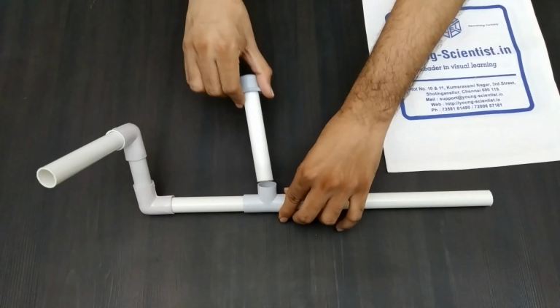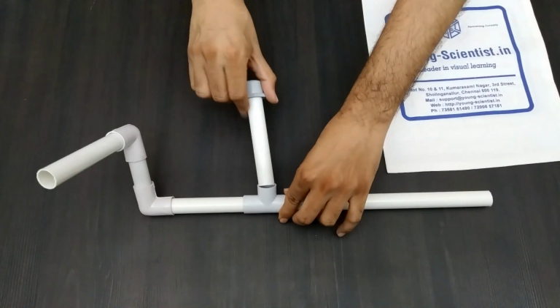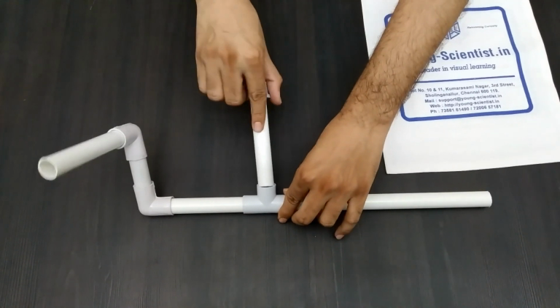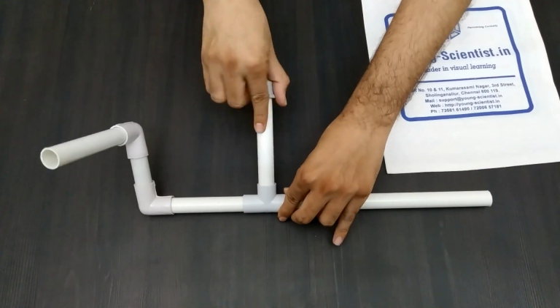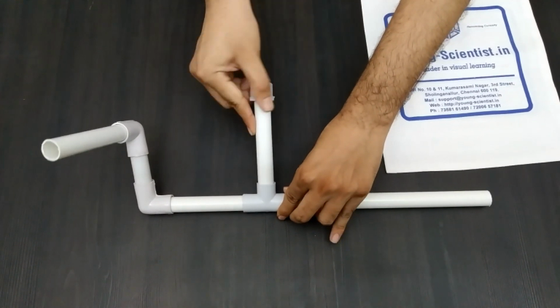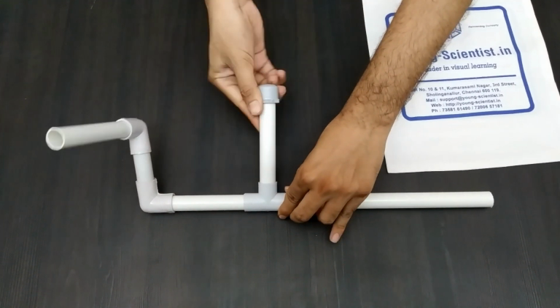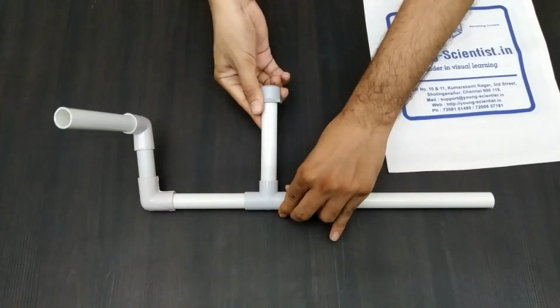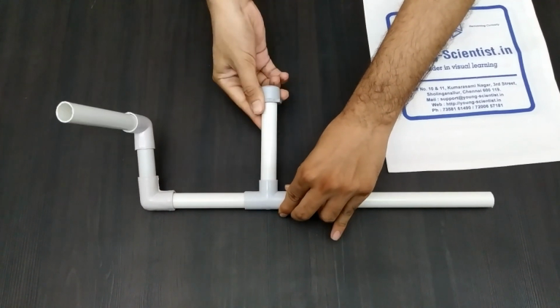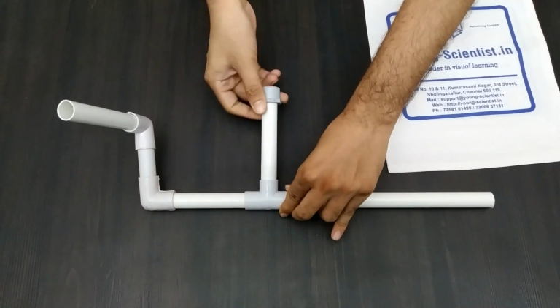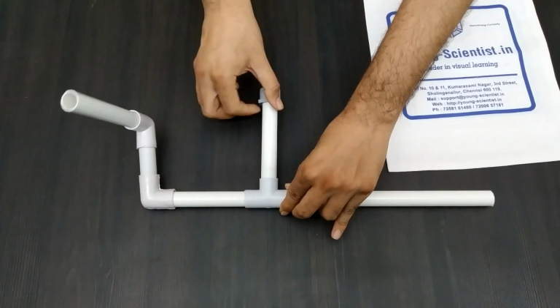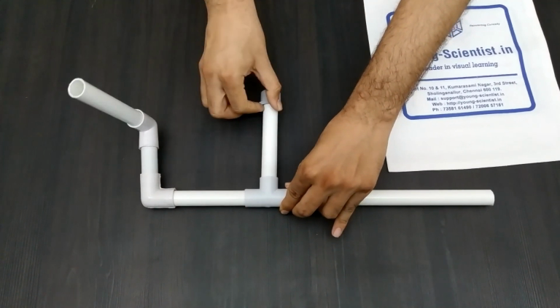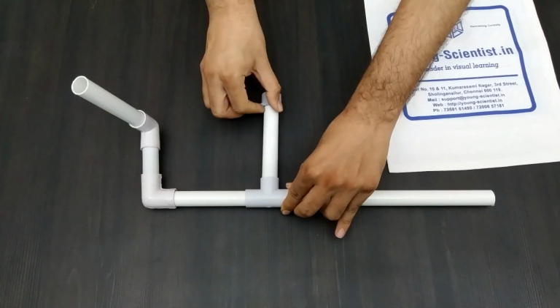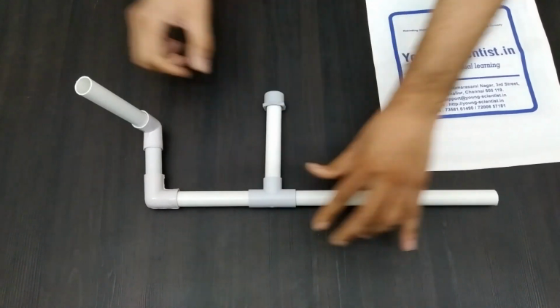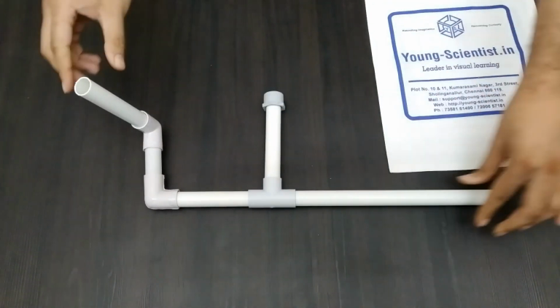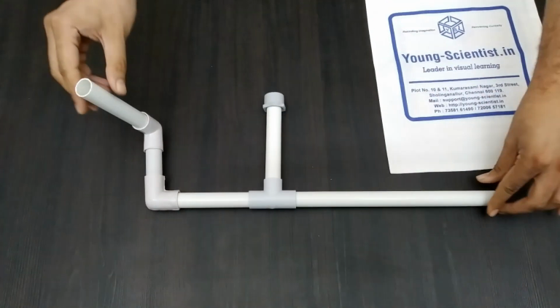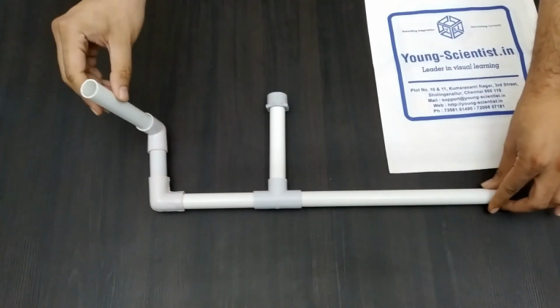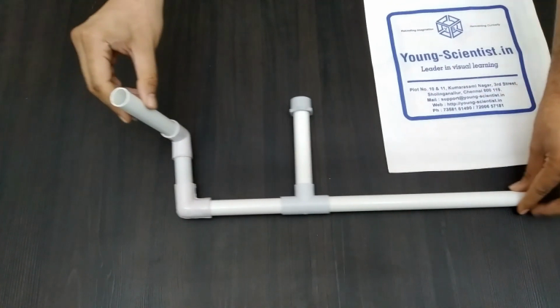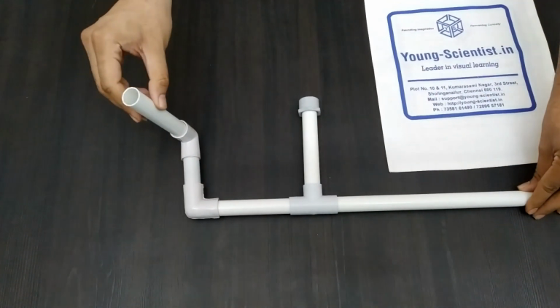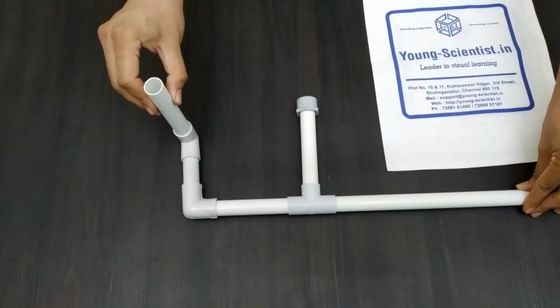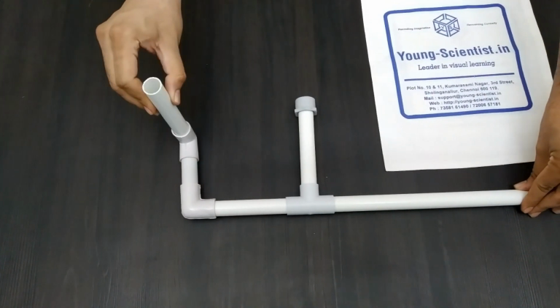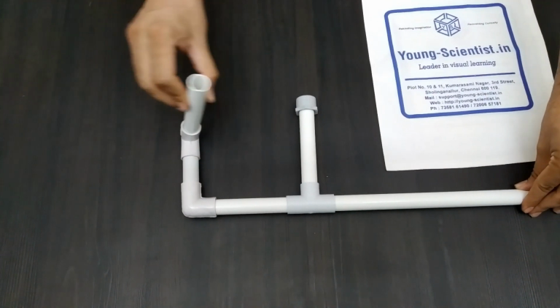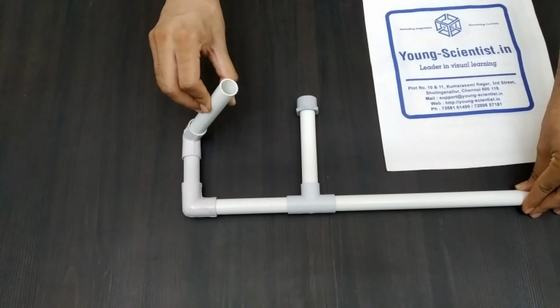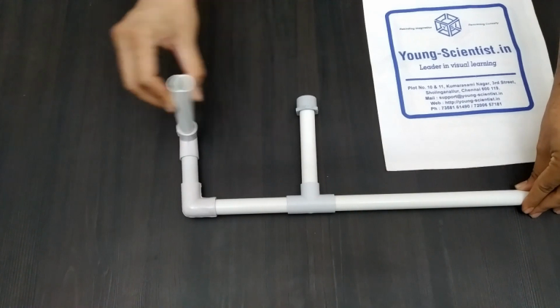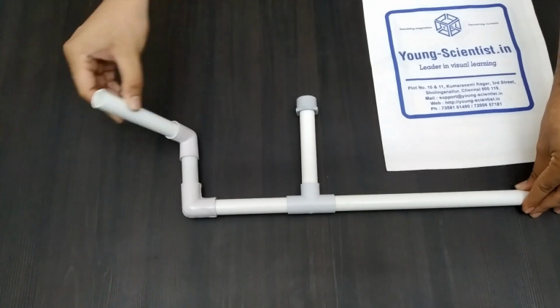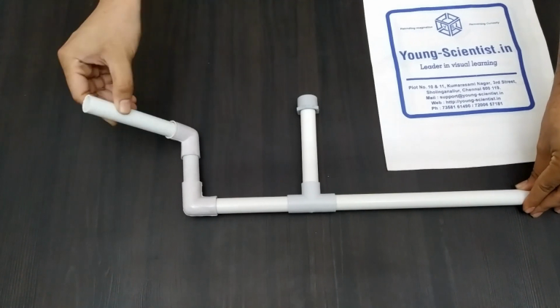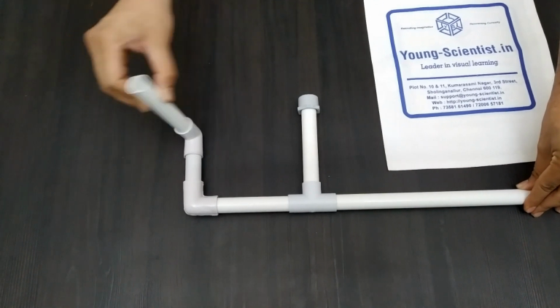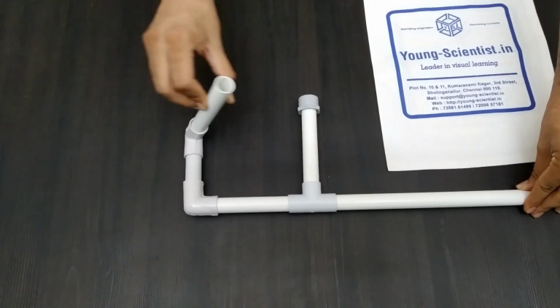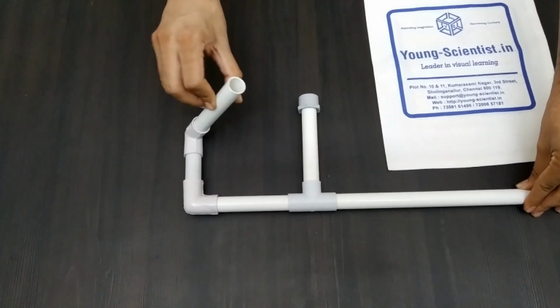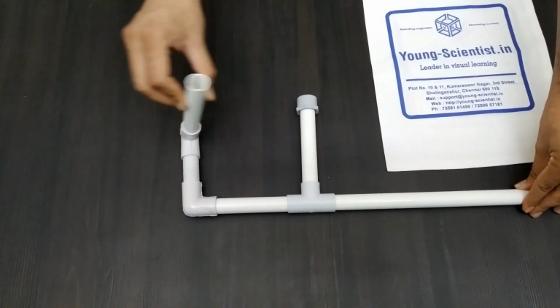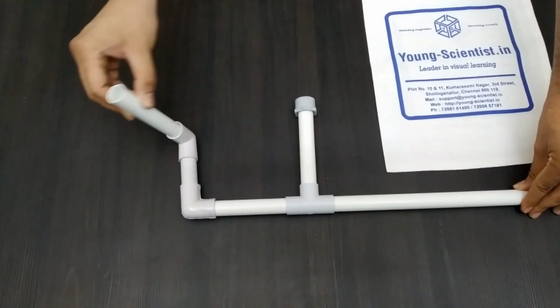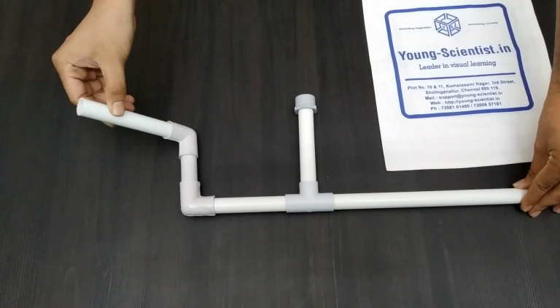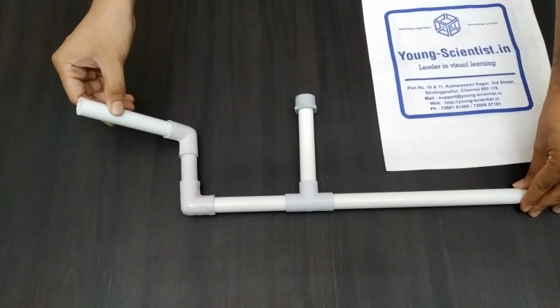The adjustable pipe is where the rocket will be placed.